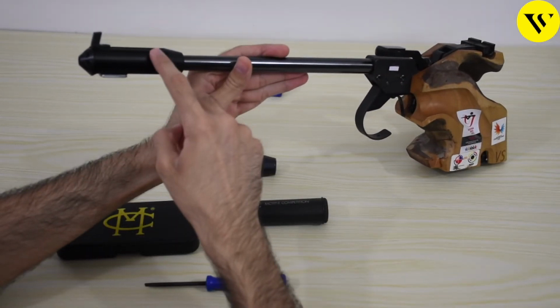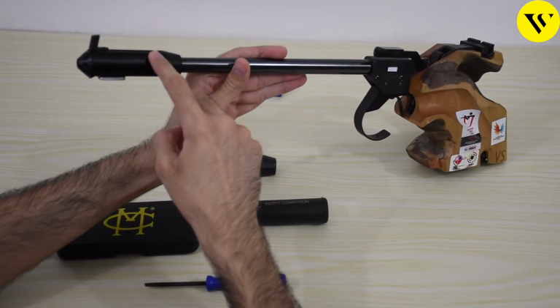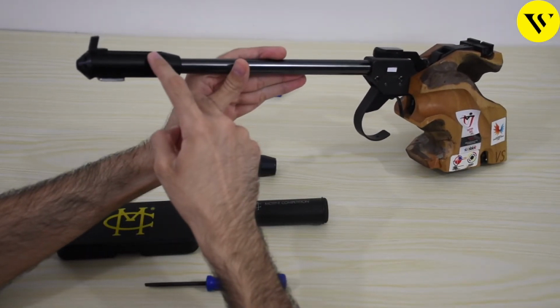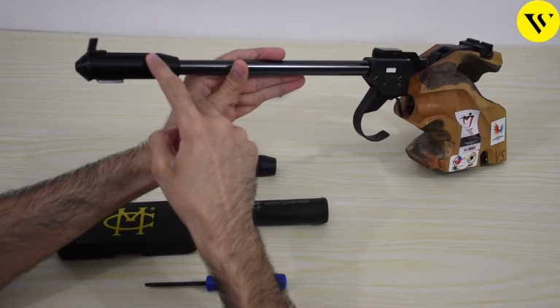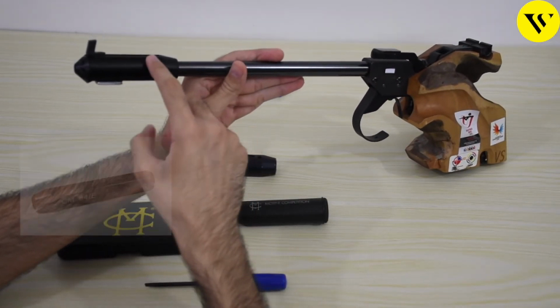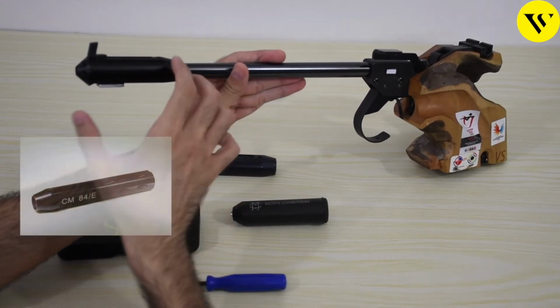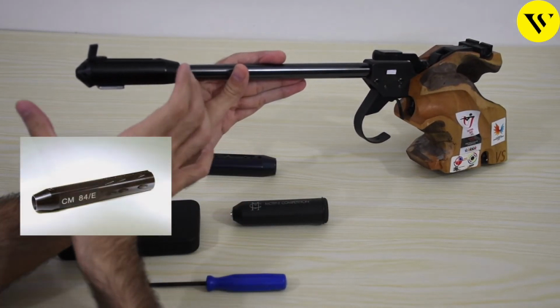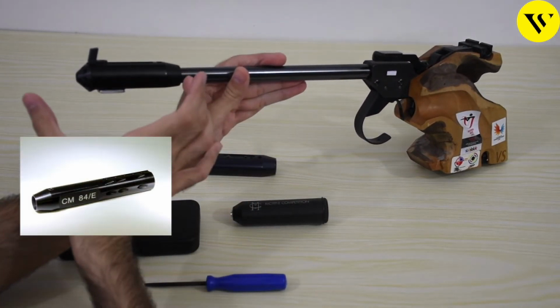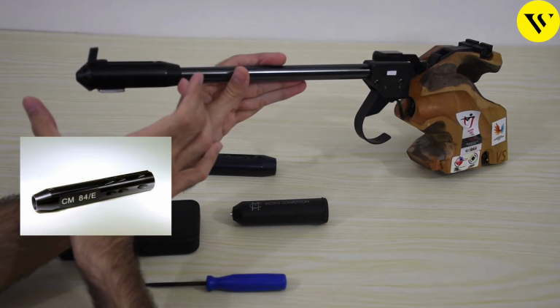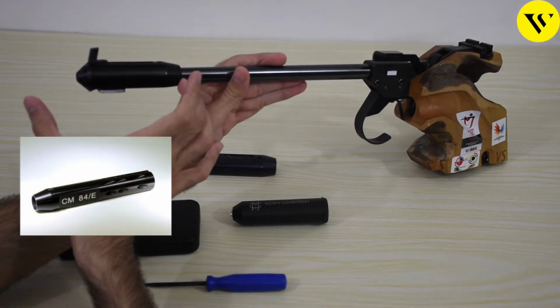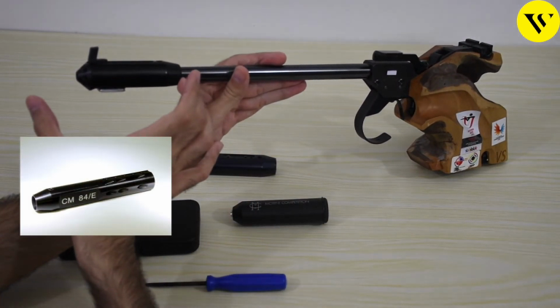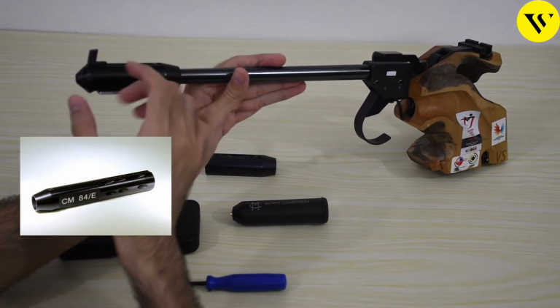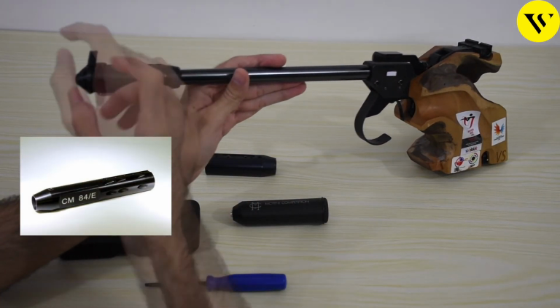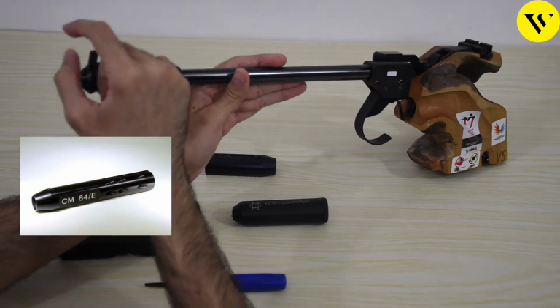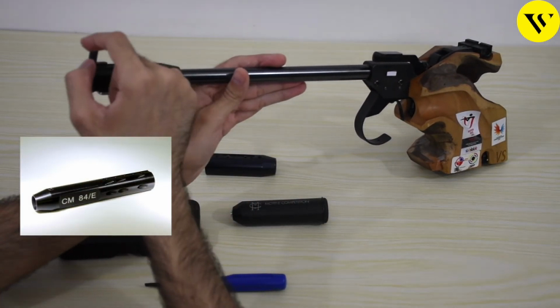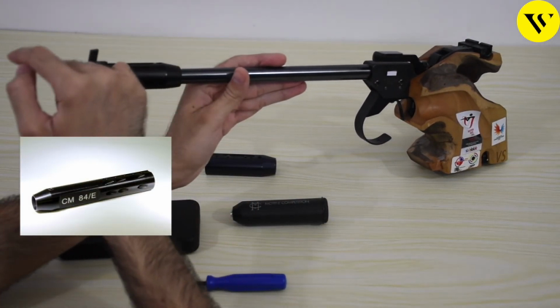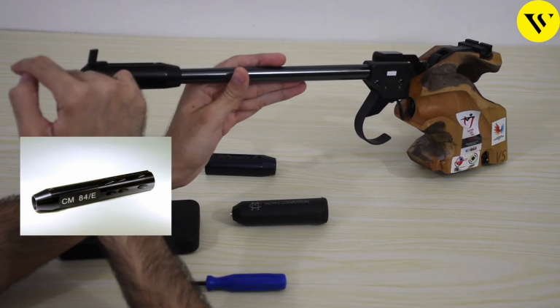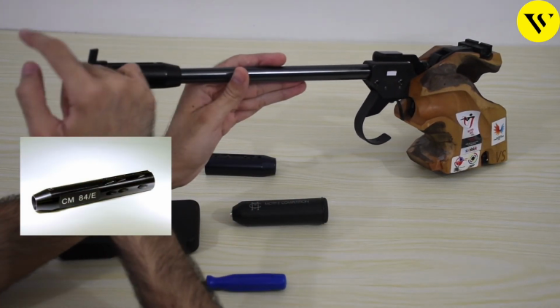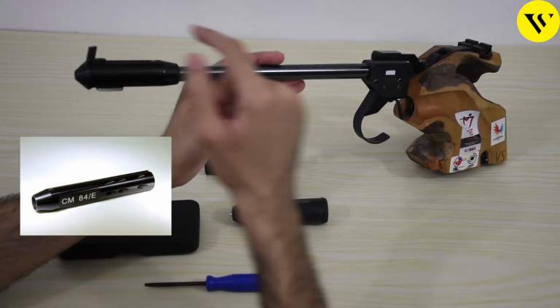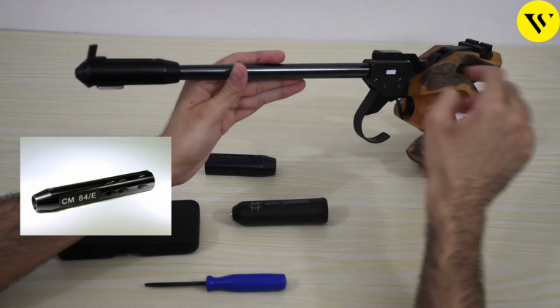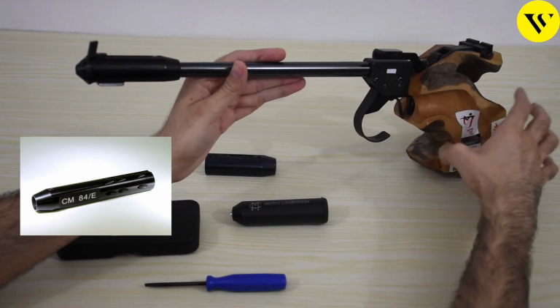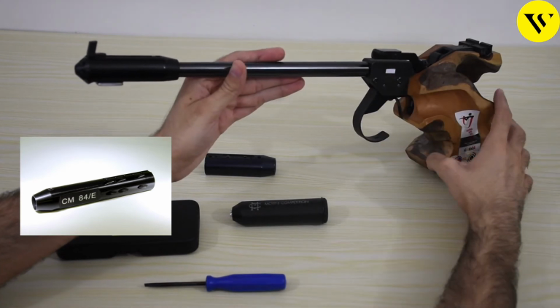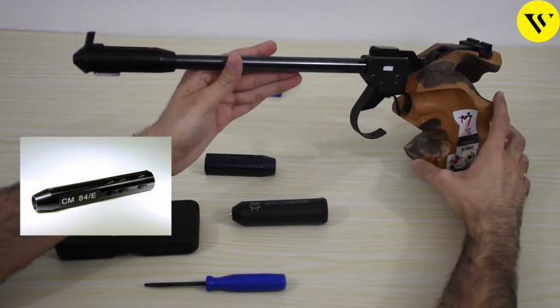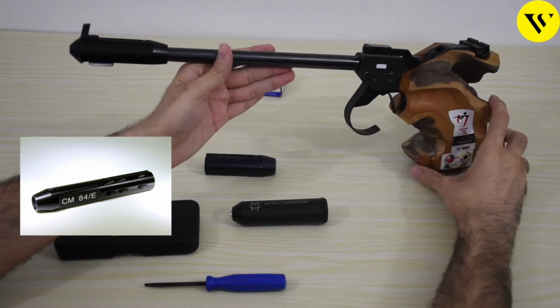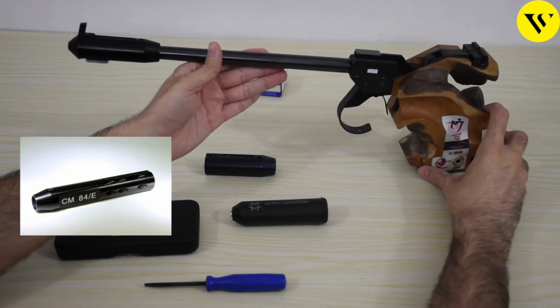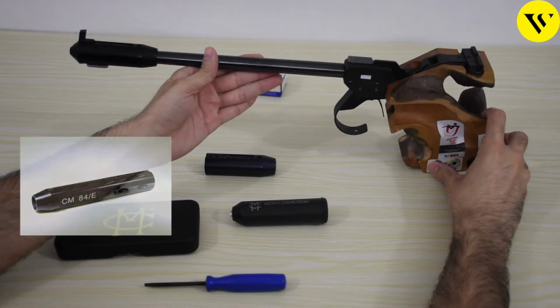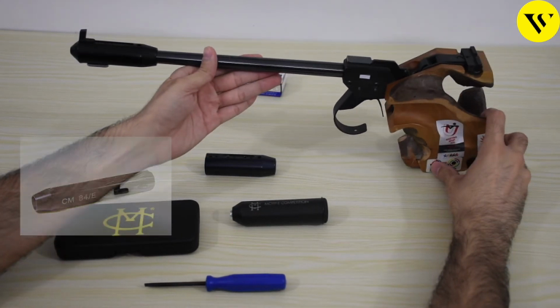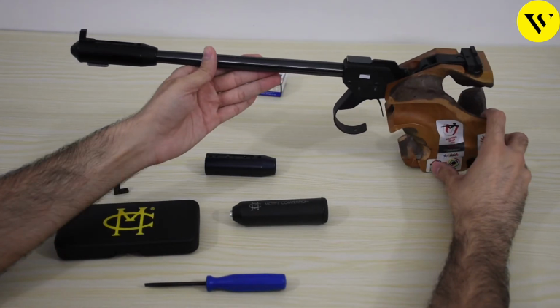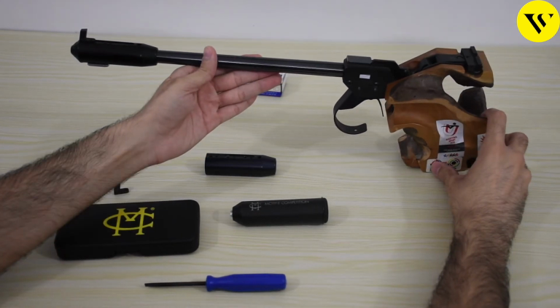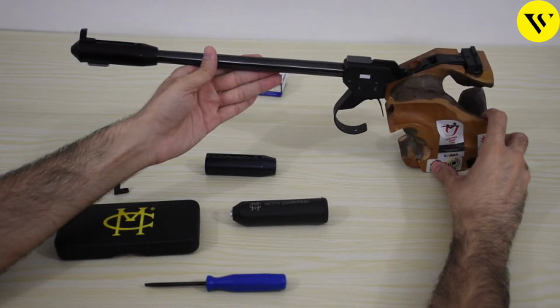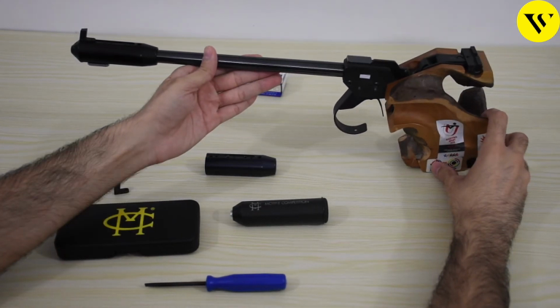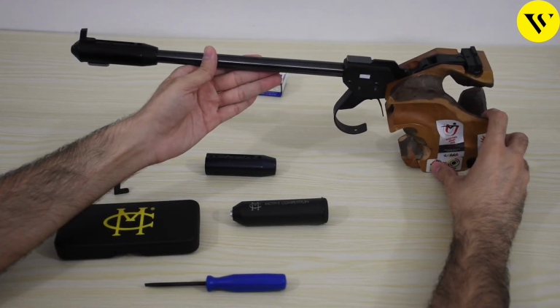You can add a long compensator as shown here. It increases the length from the front side to the back side.